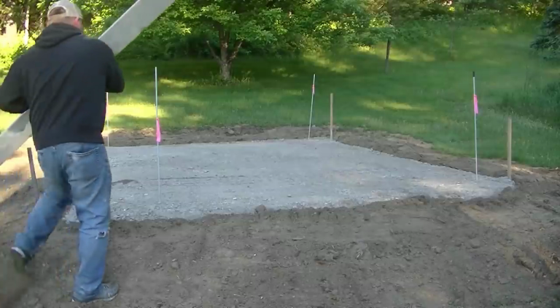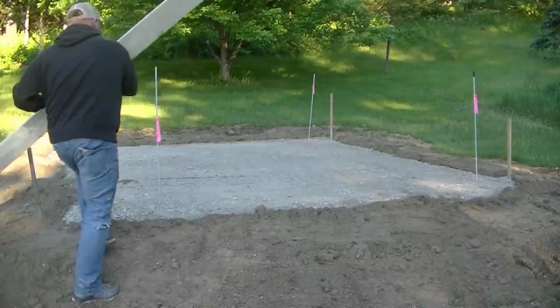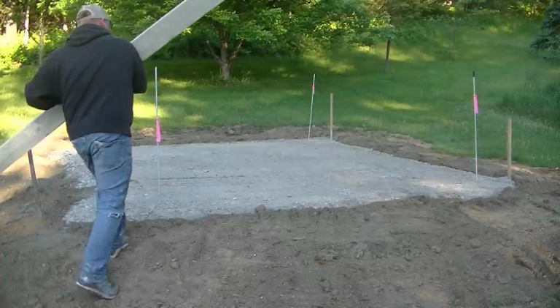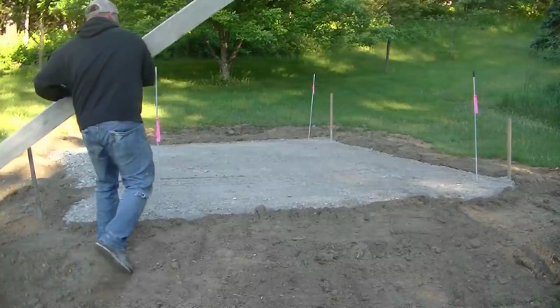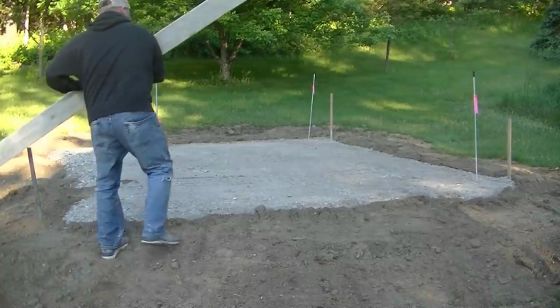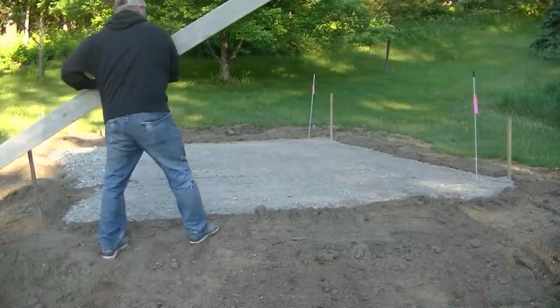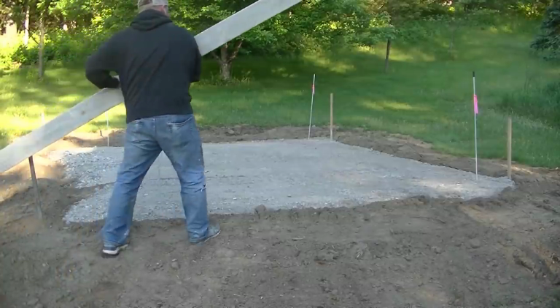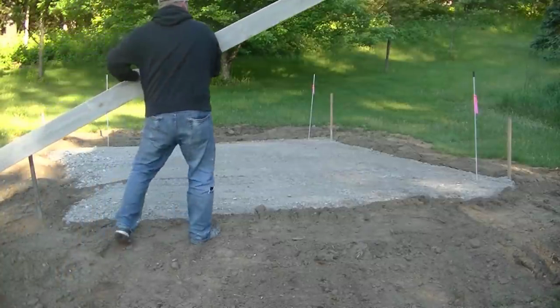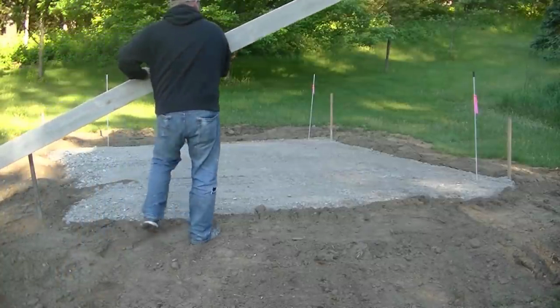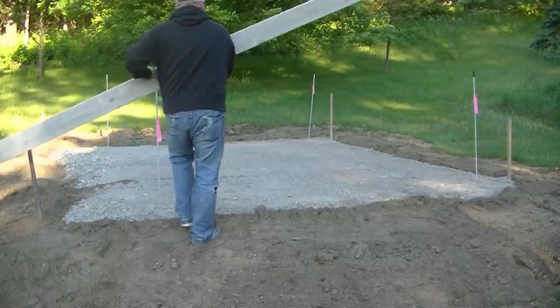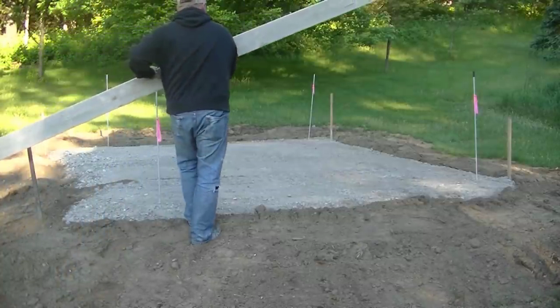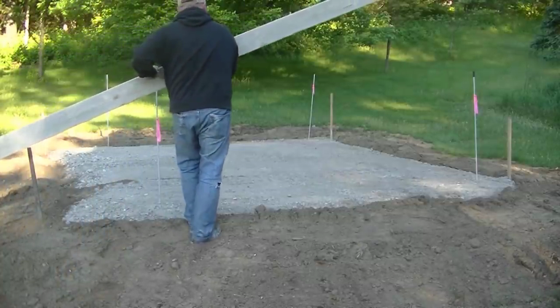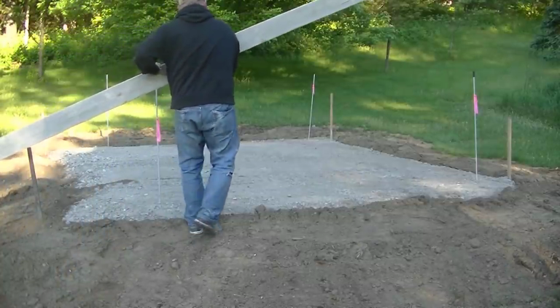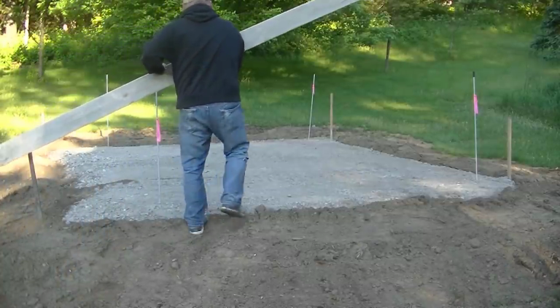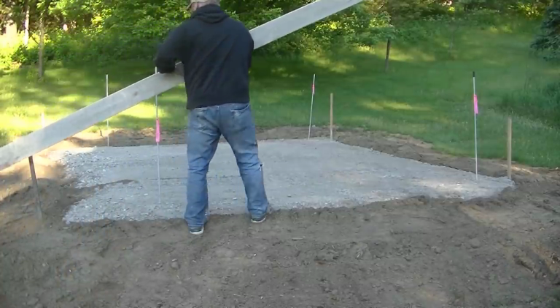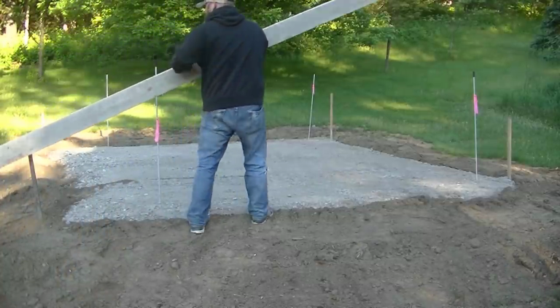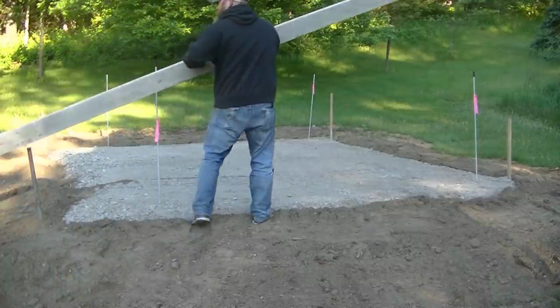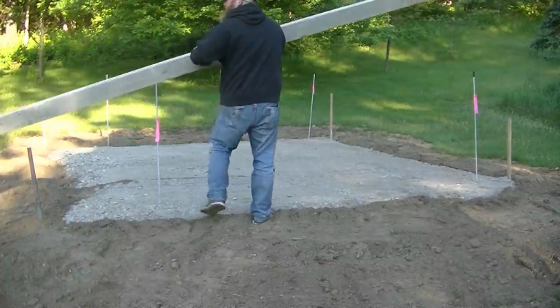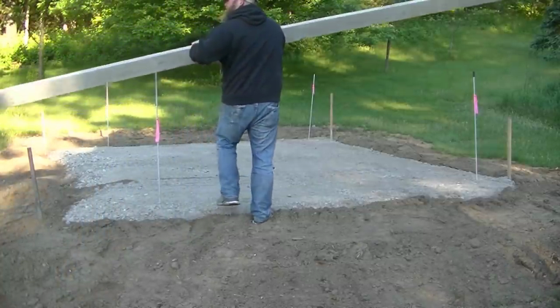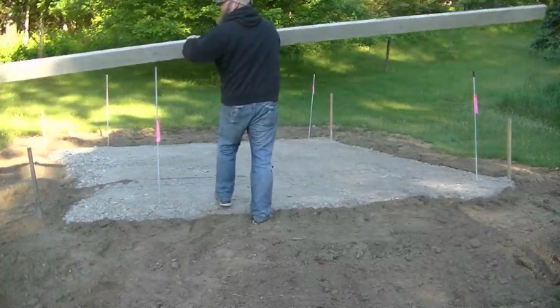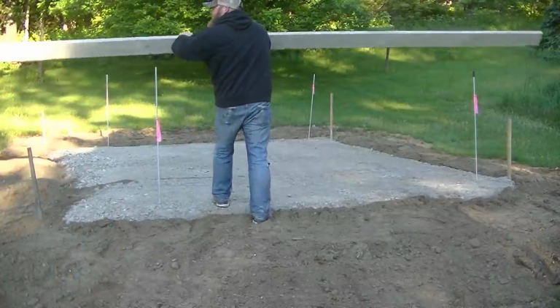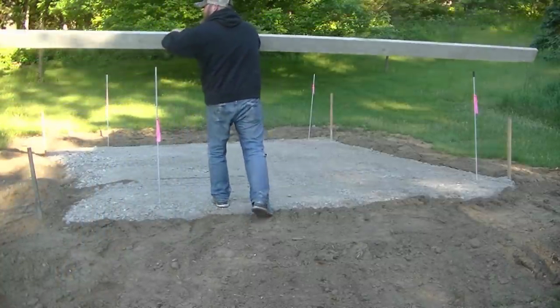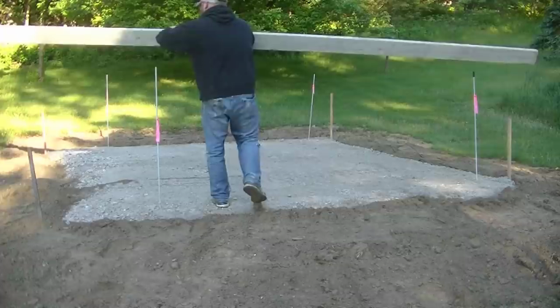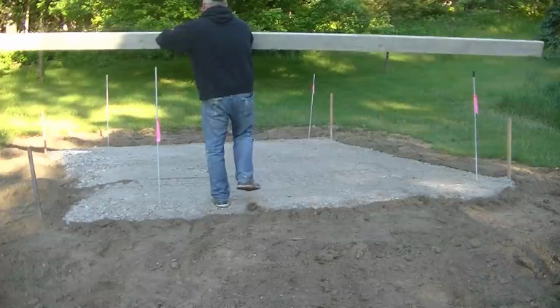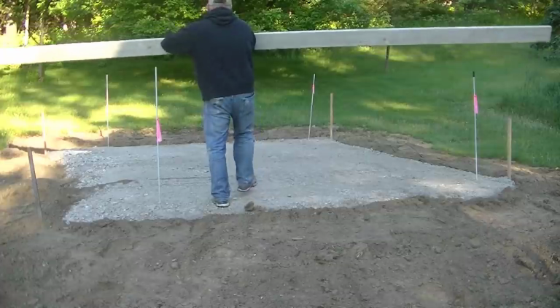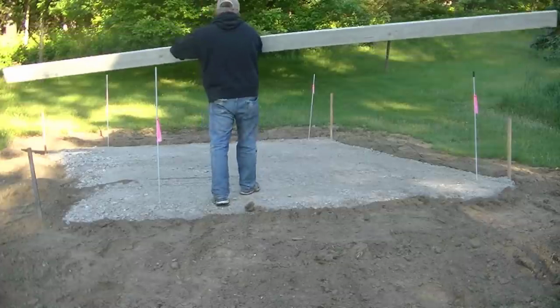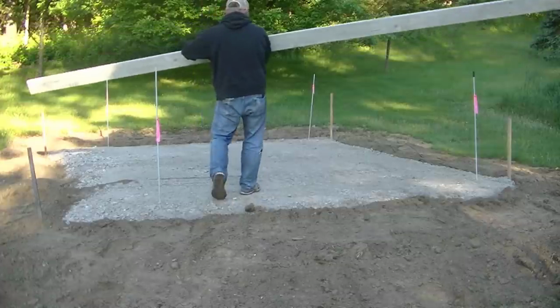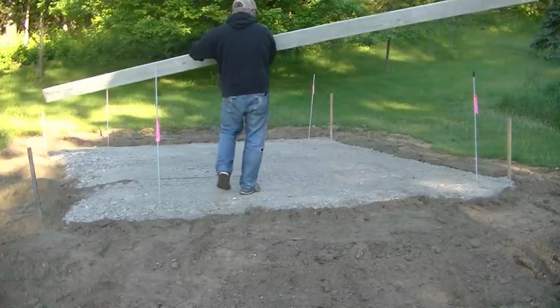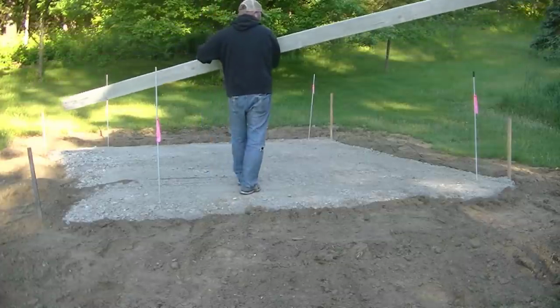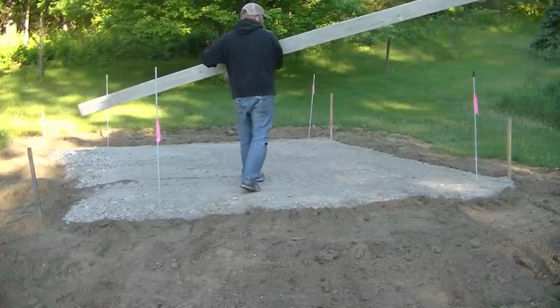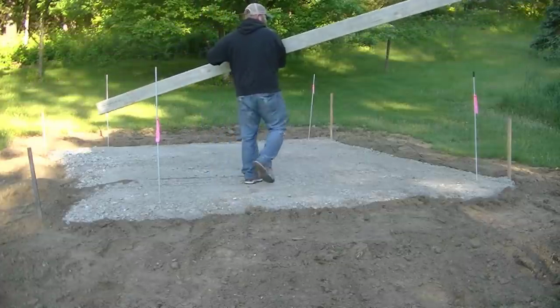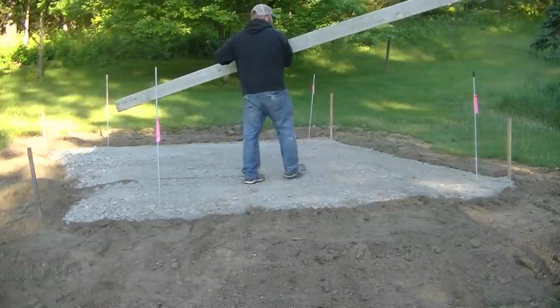Hey guys, Mike here. This video is going to be about forming, pouring, and finishing a concrete shed slab.